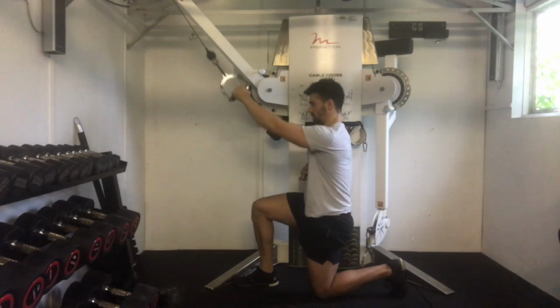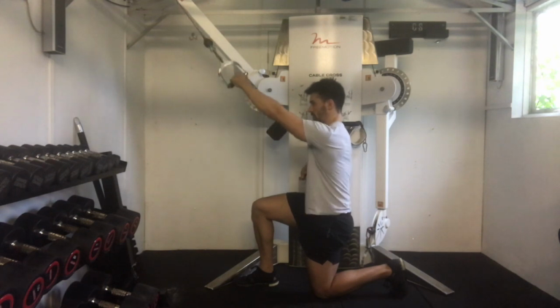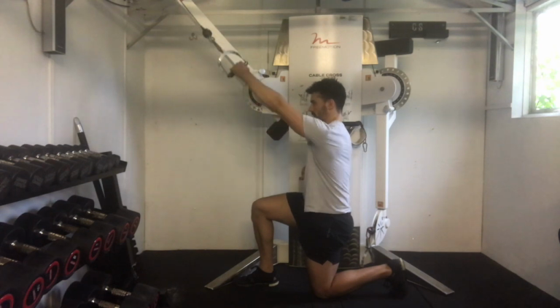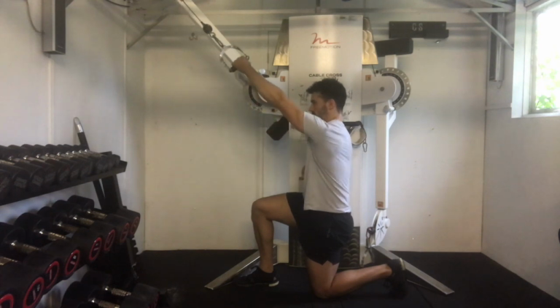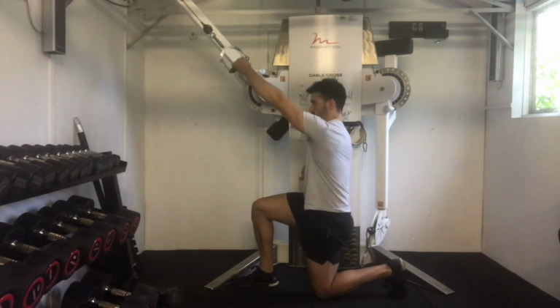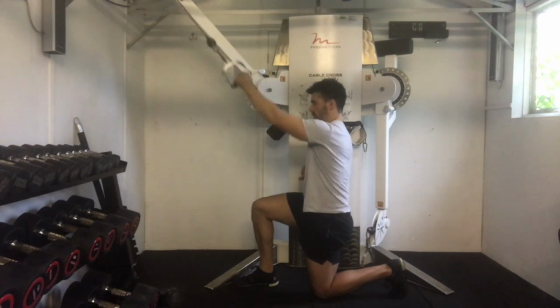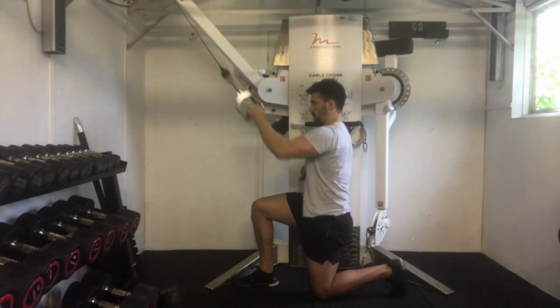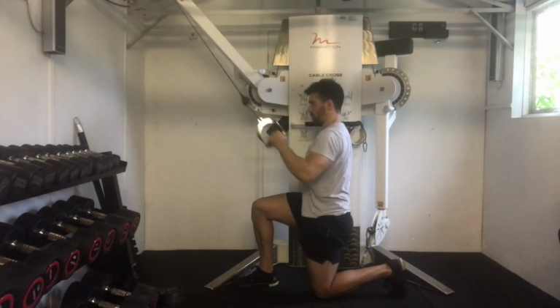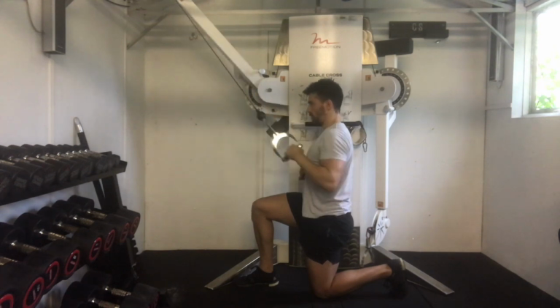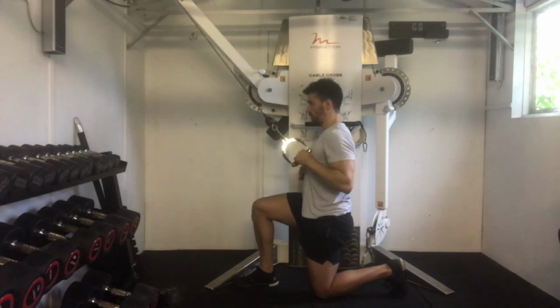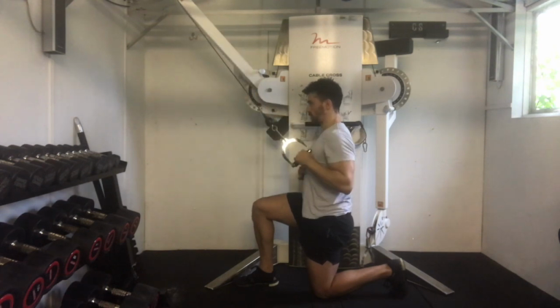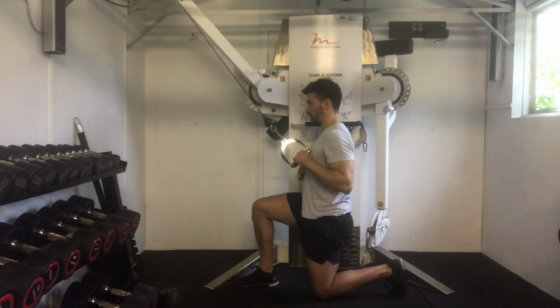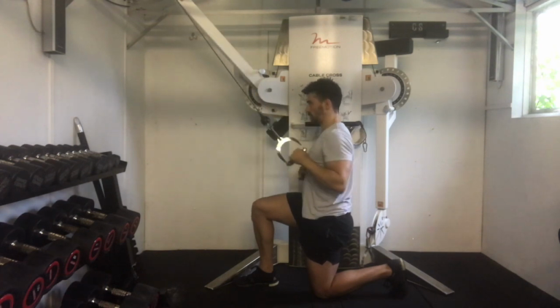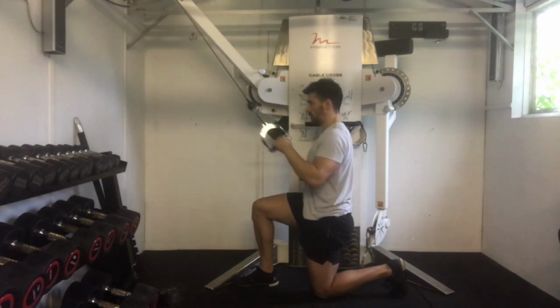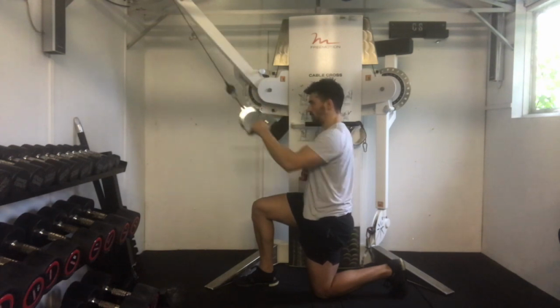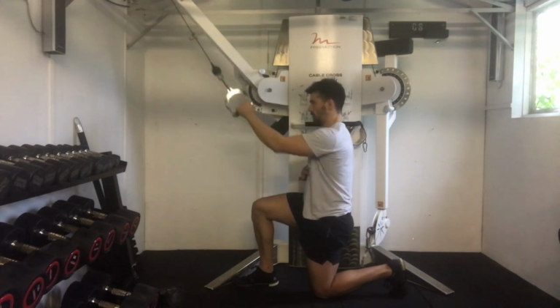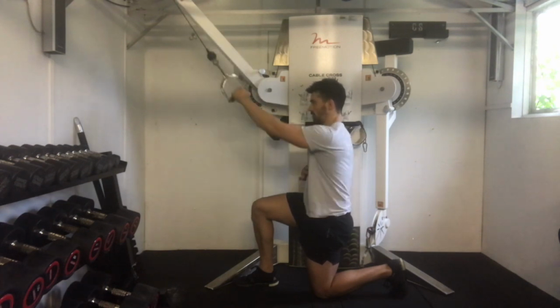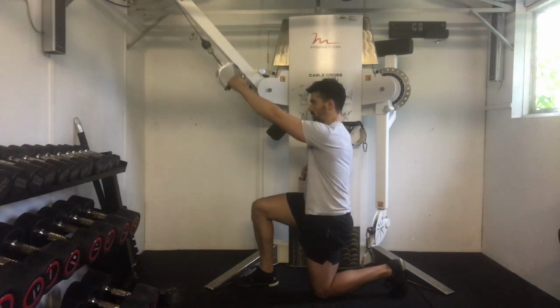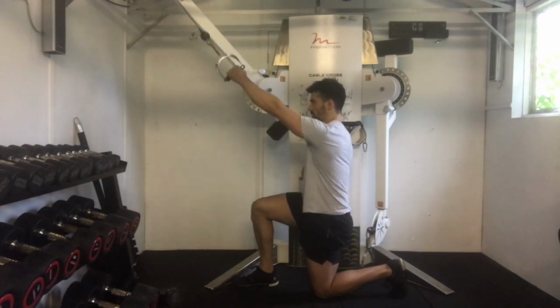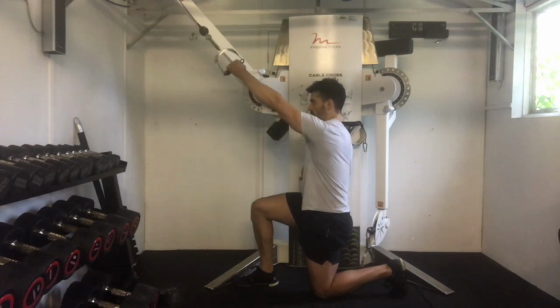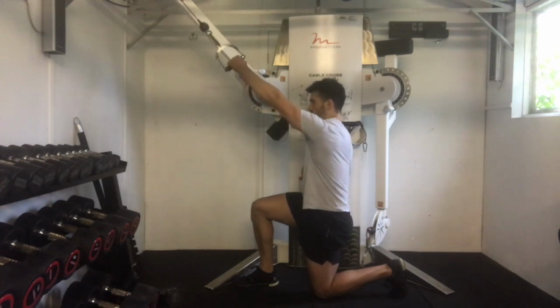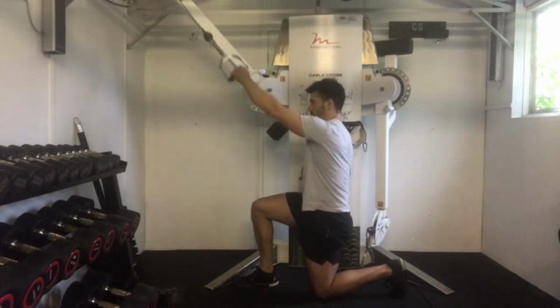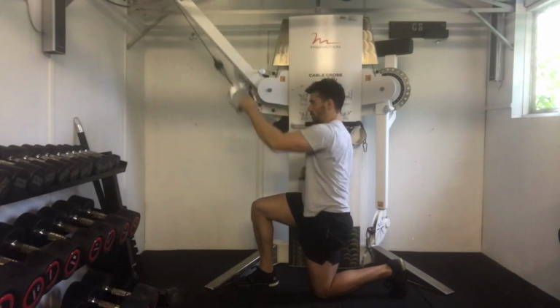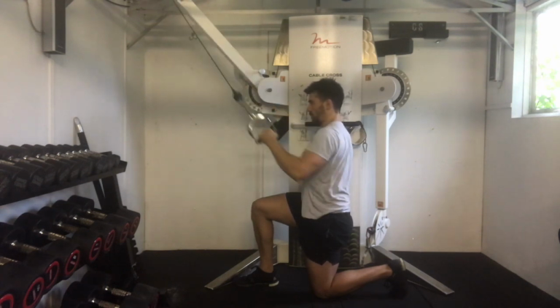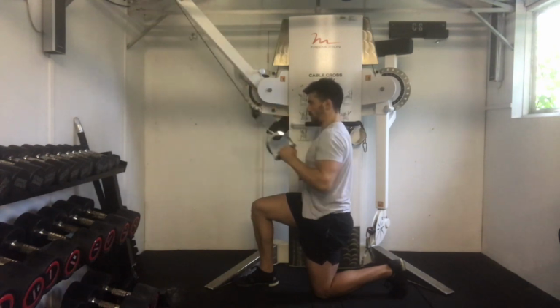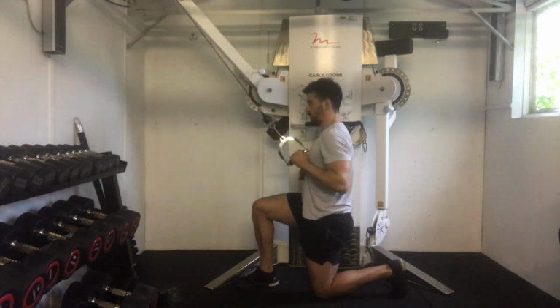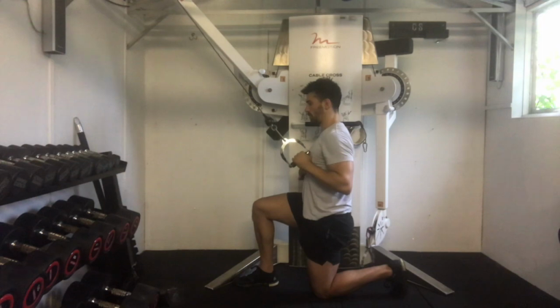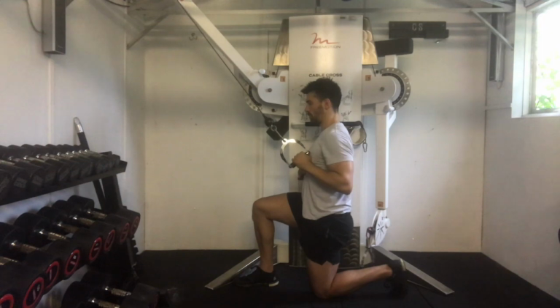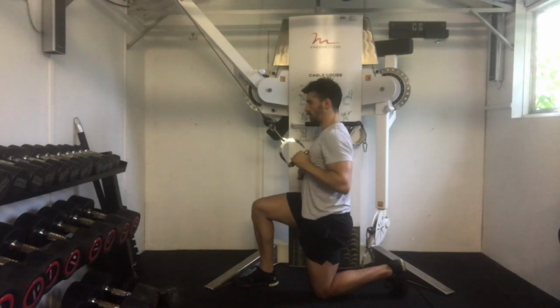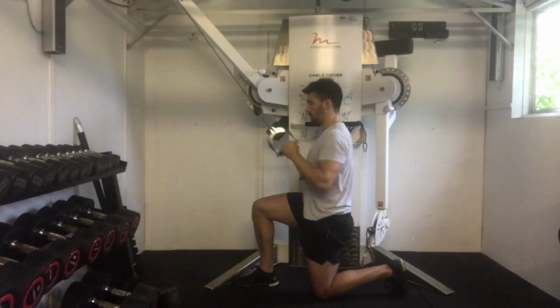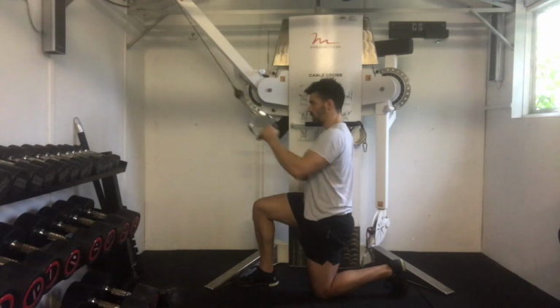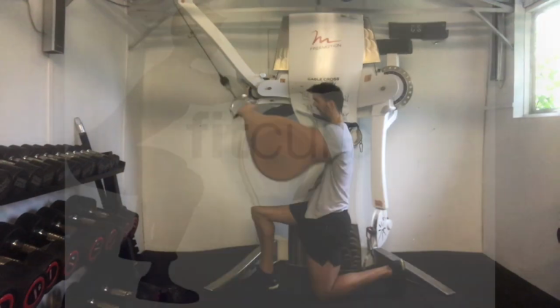Repeat for the prescribed number of repetitions, keeping that rib cage stacked on top of the pelvis throughout, before changing sides.